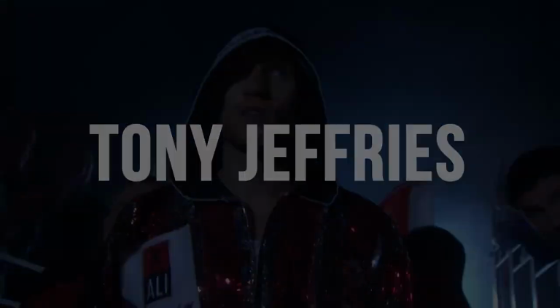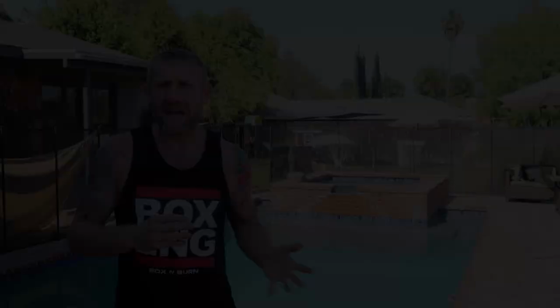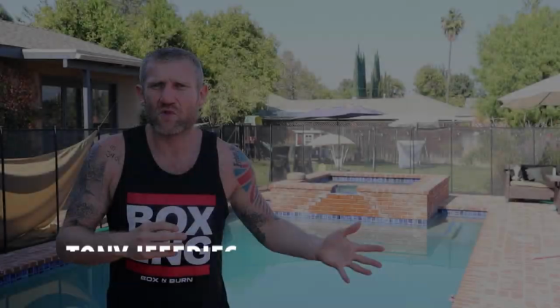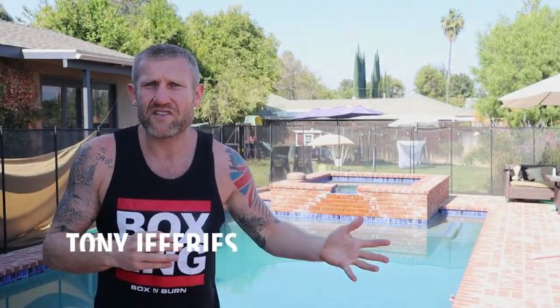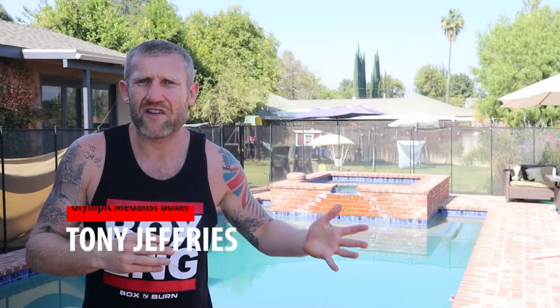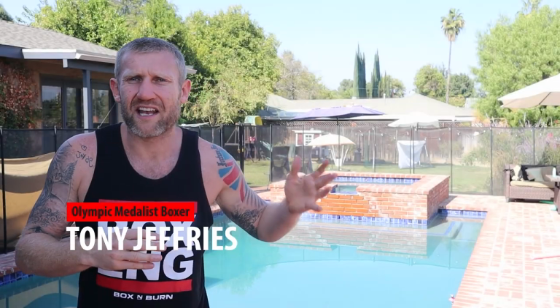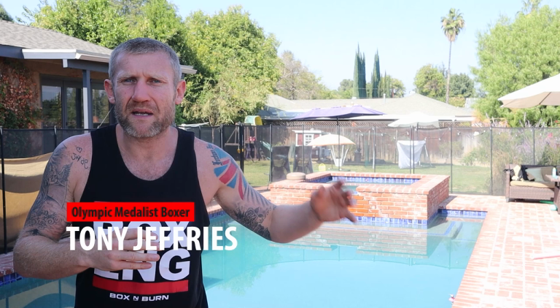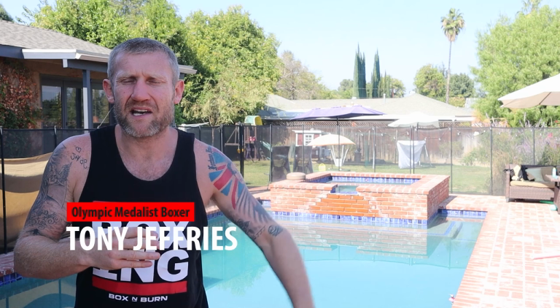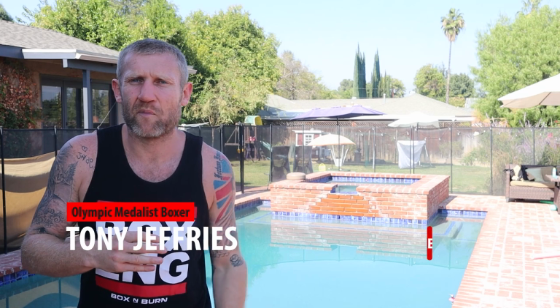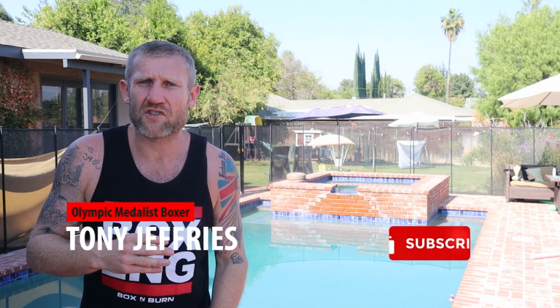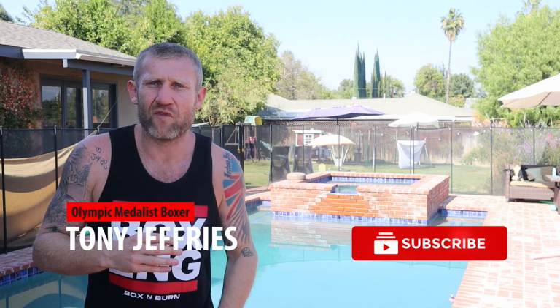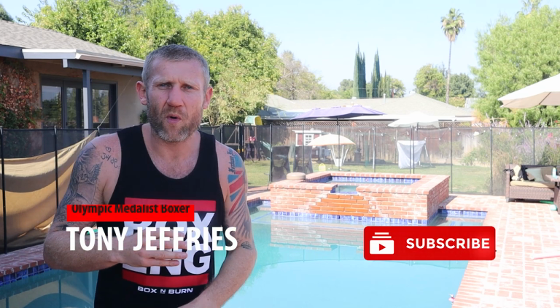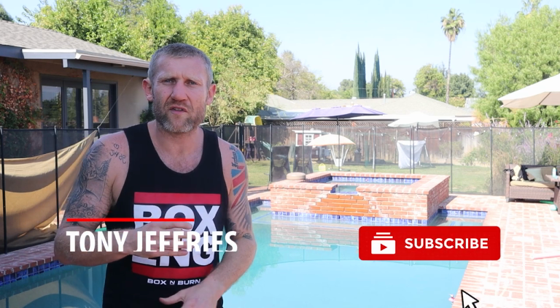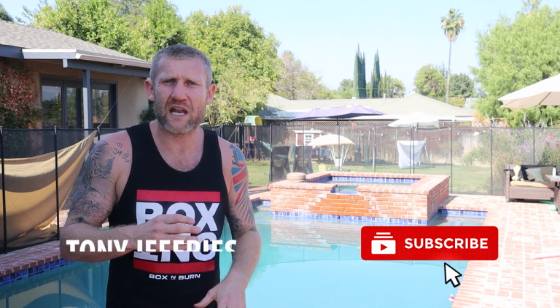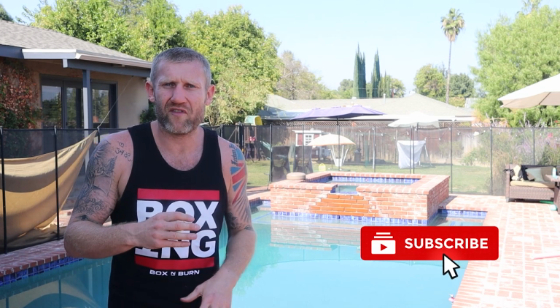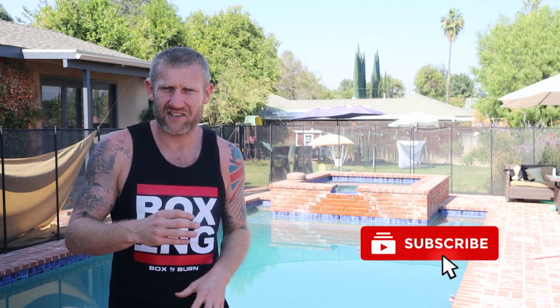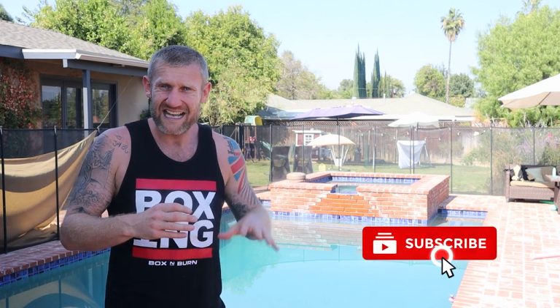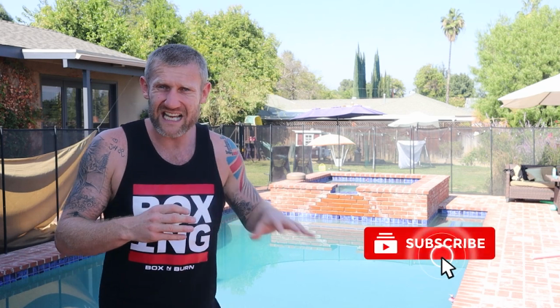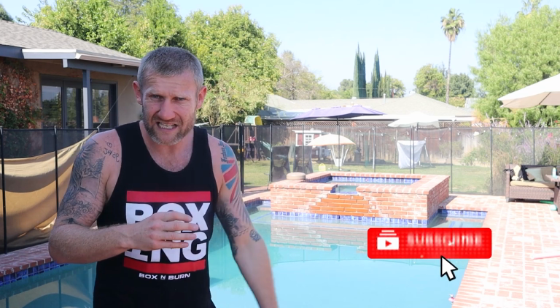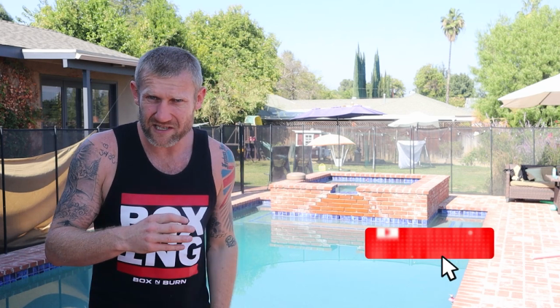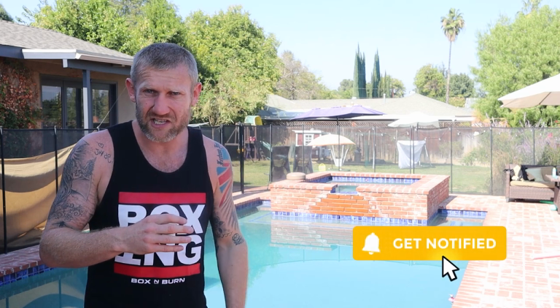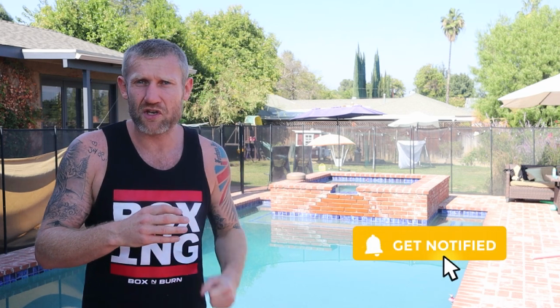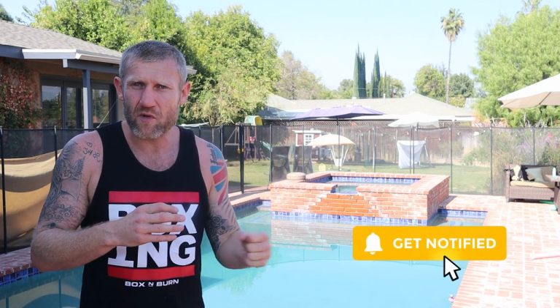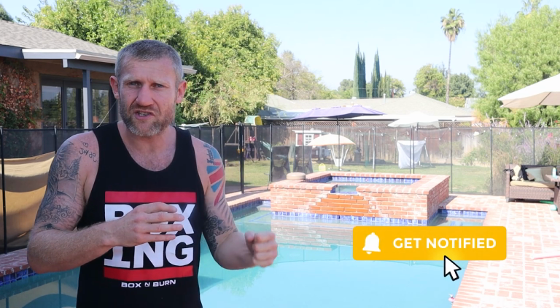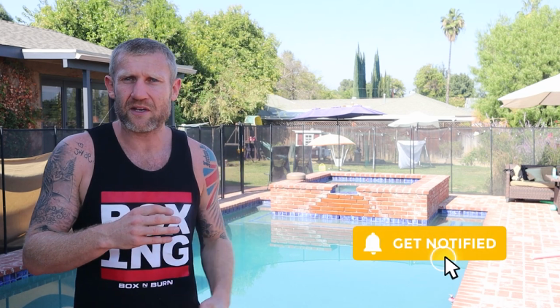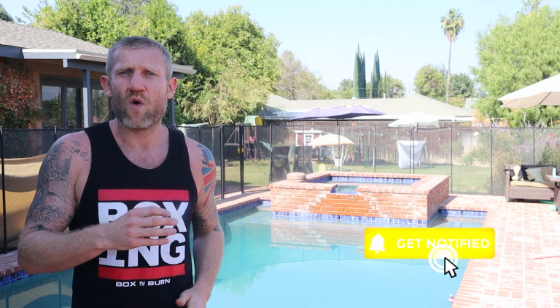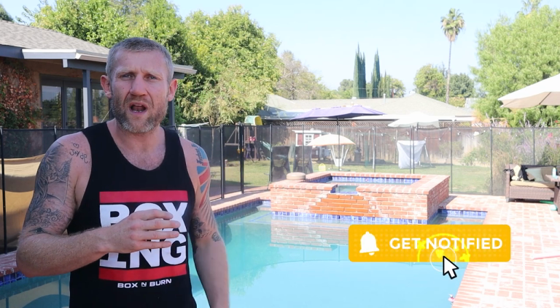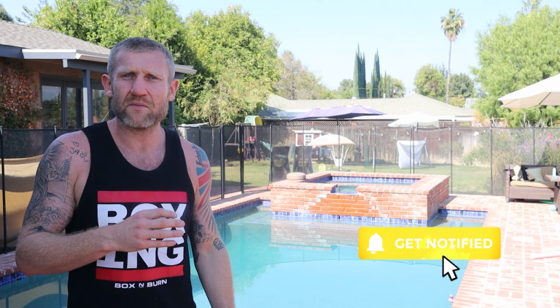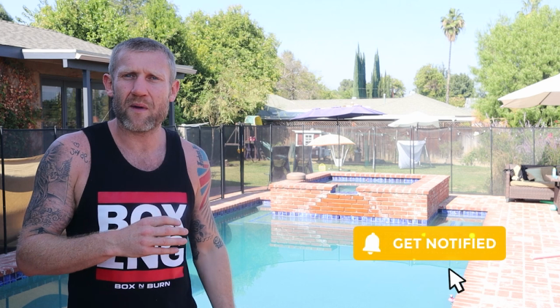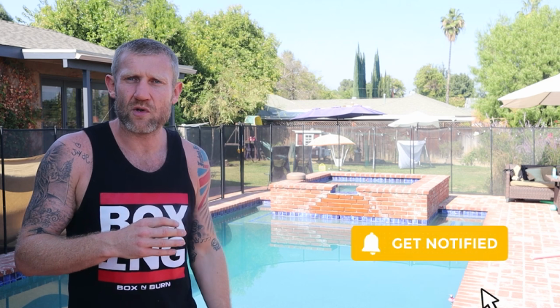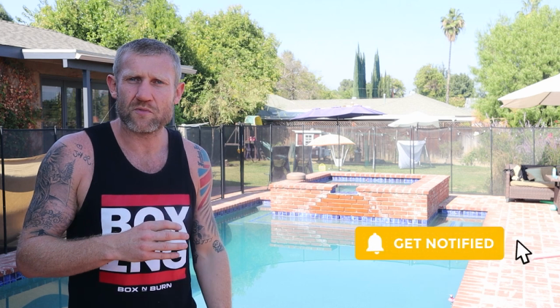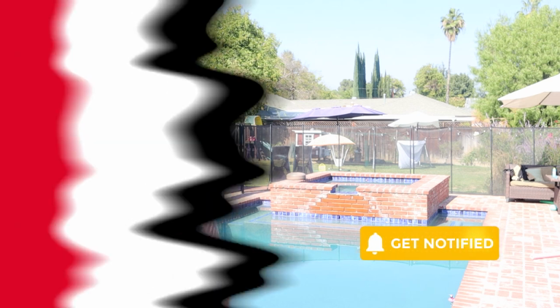My name is Tony Jeffries, Olympic medalist boxer, former undefeated professional, seven times national champion, European champion. Welcome to my YouTube channel.